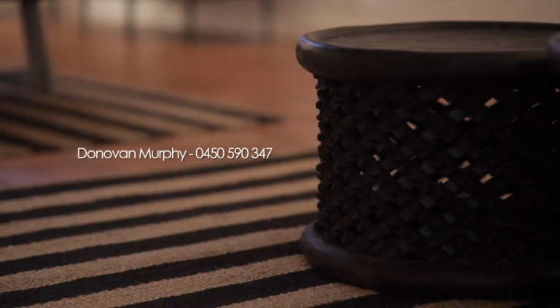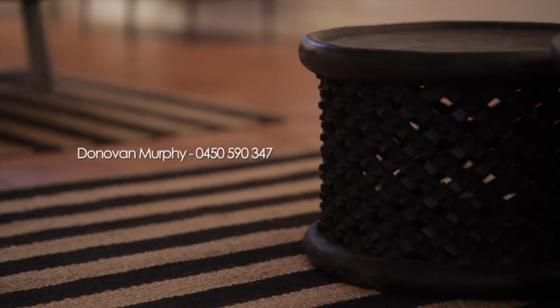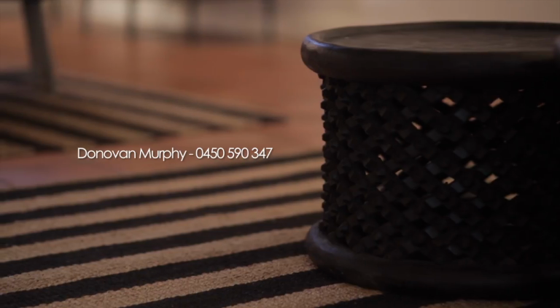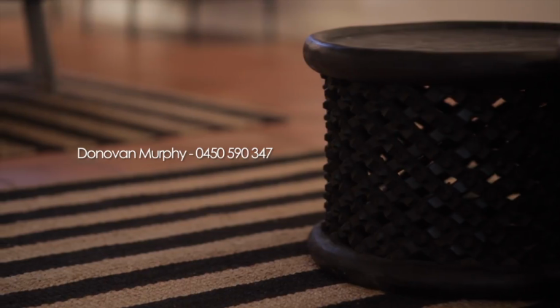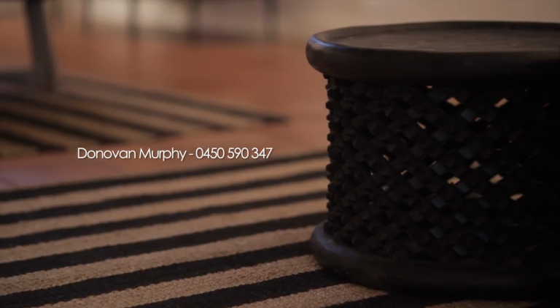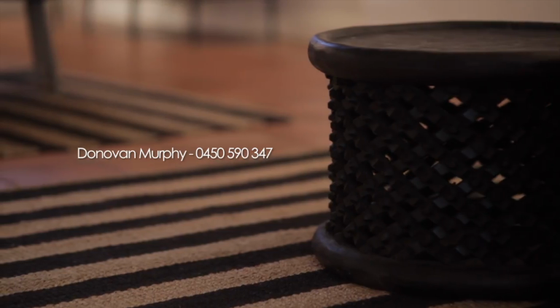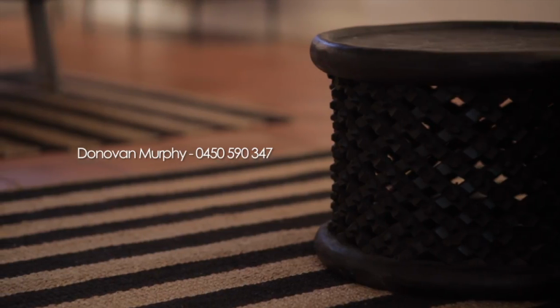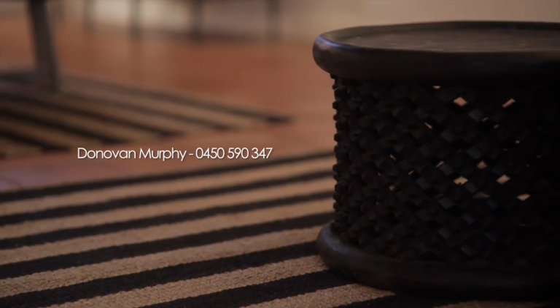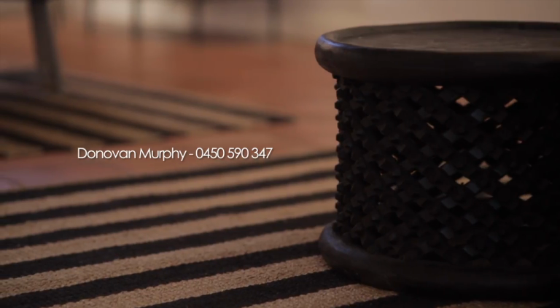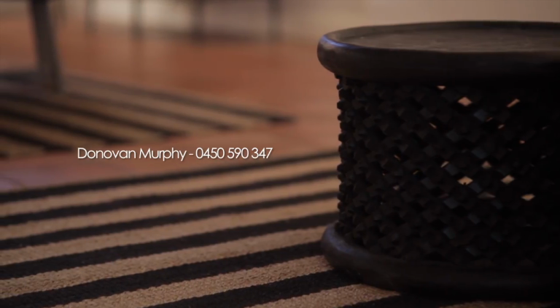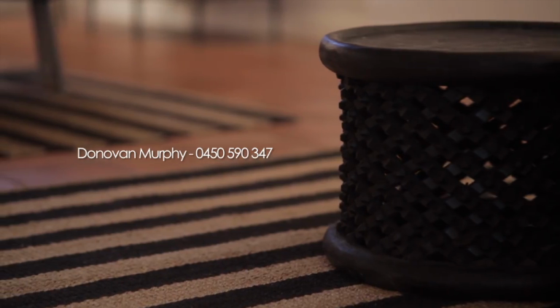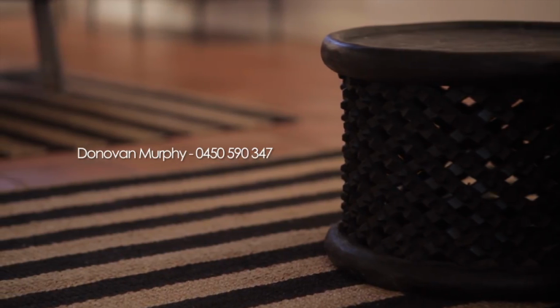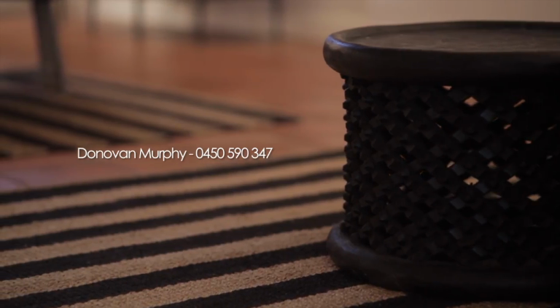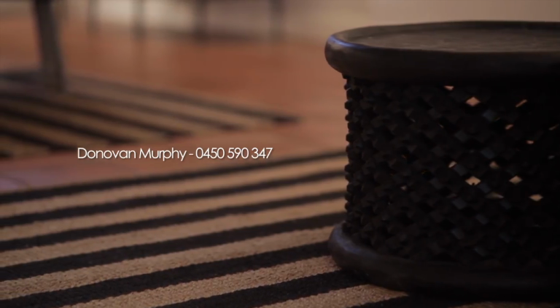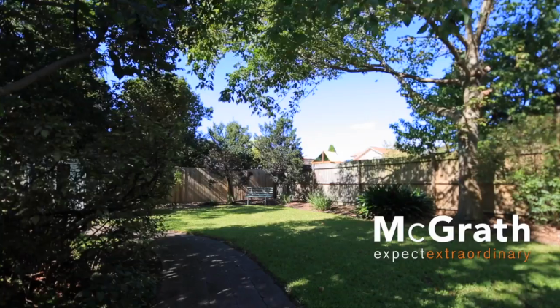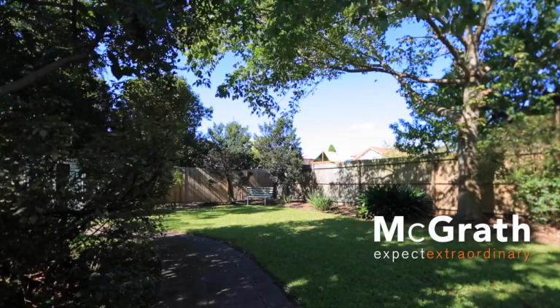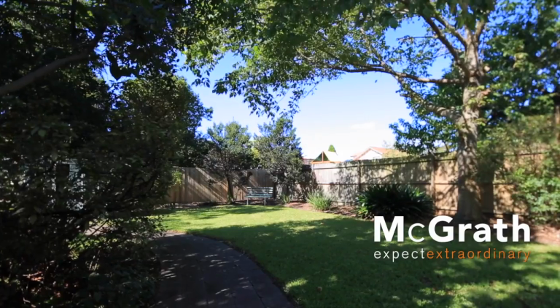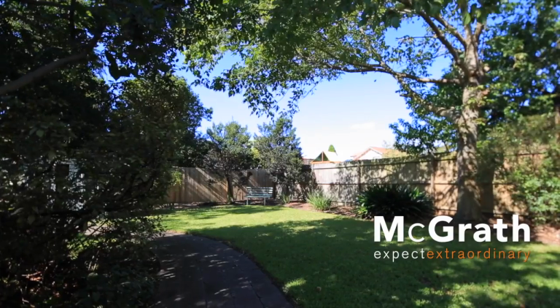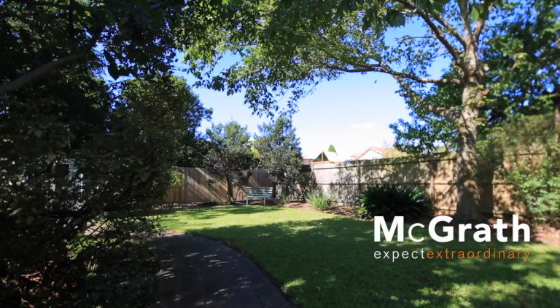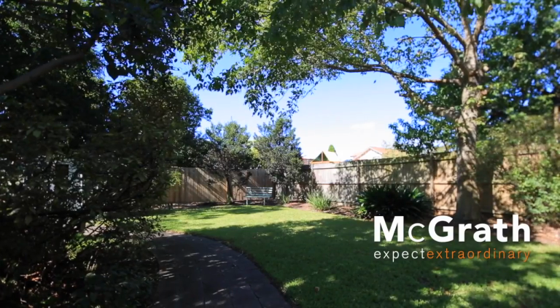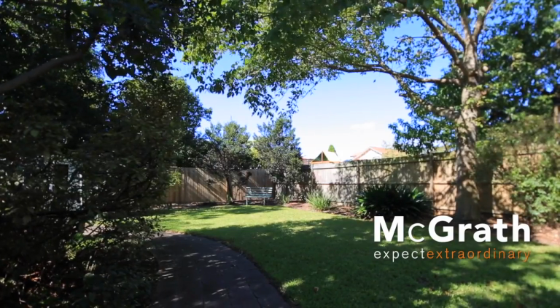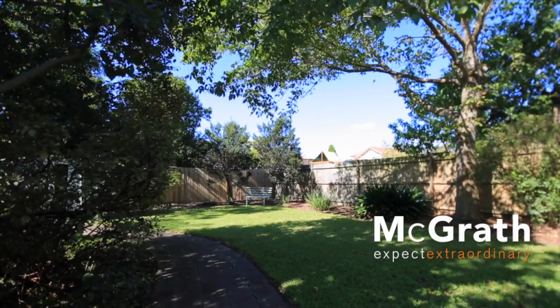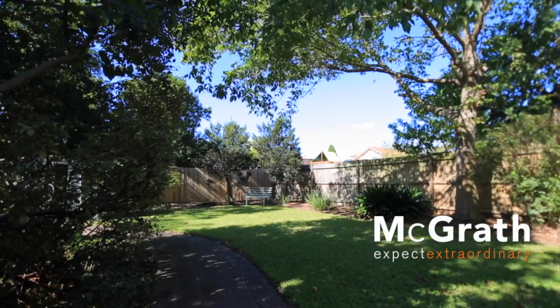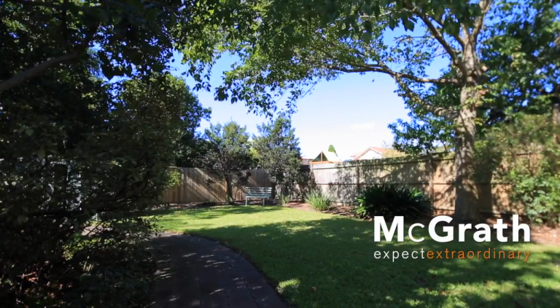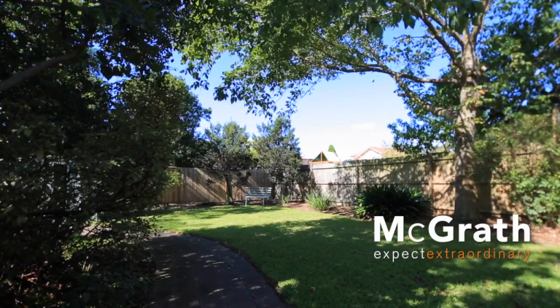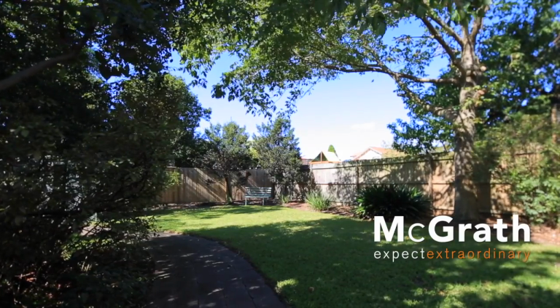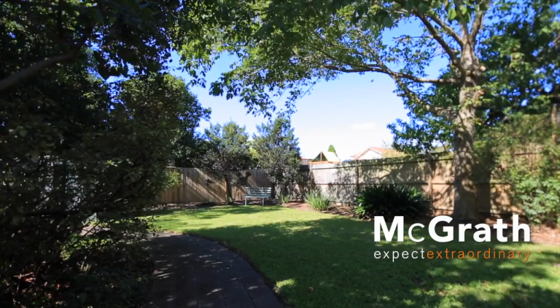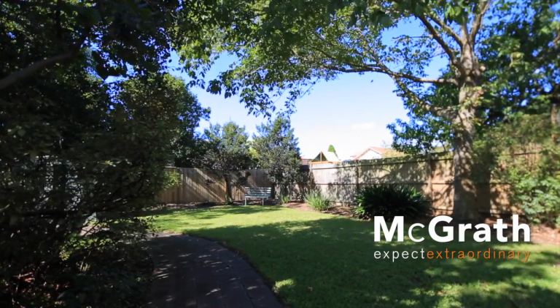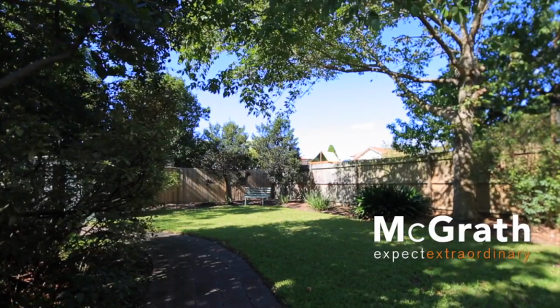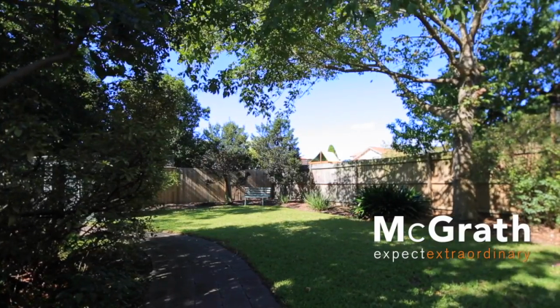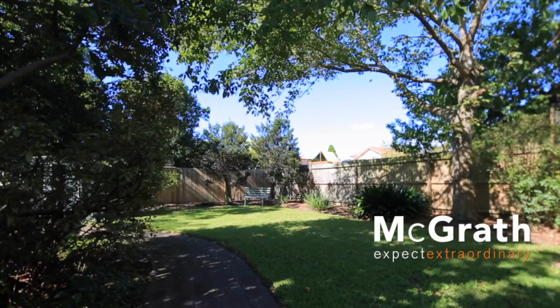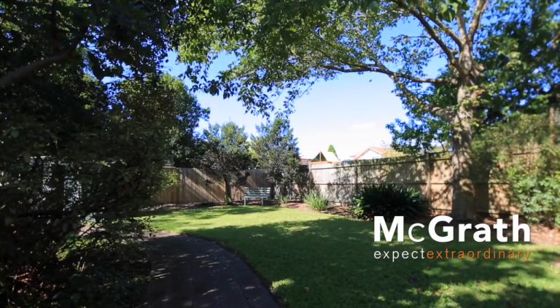For more information, contact Donovan Murphy. Thank you.